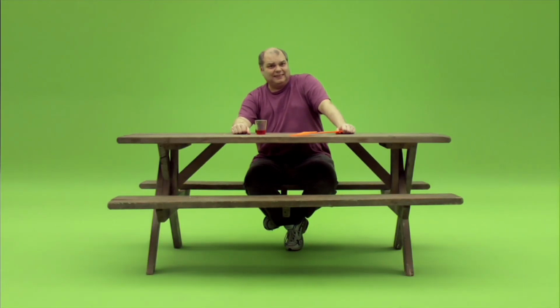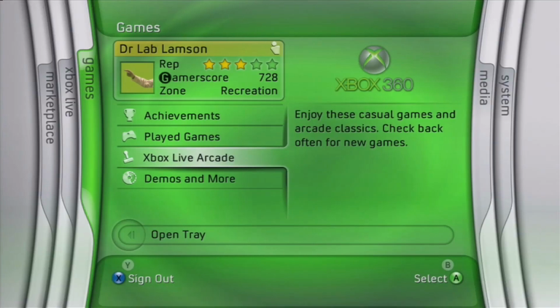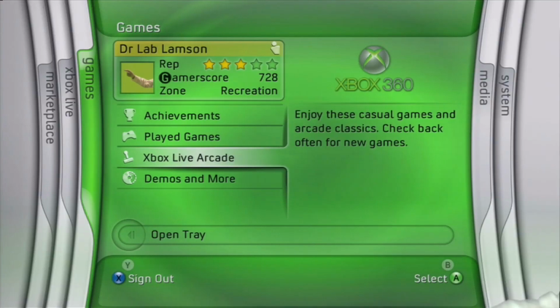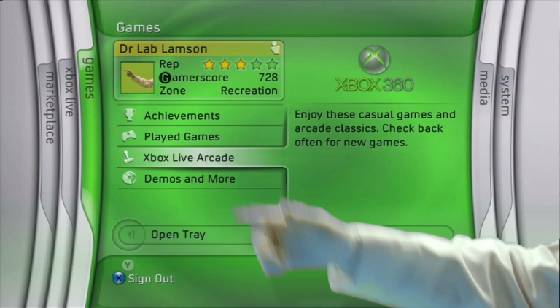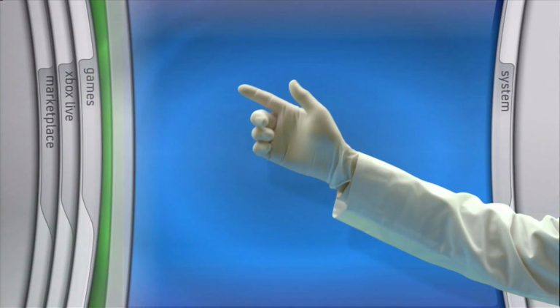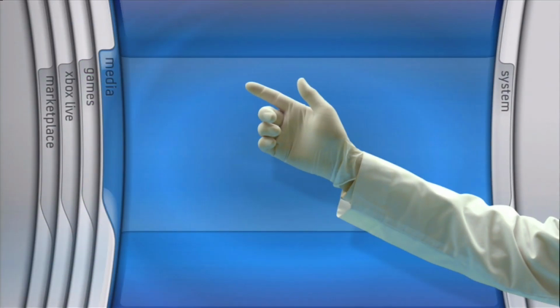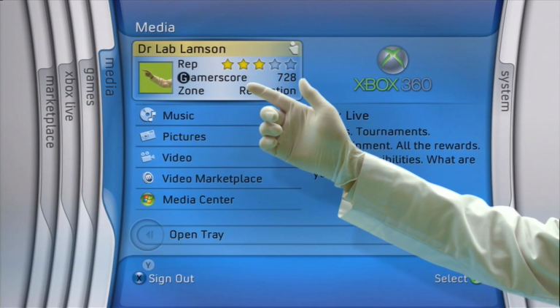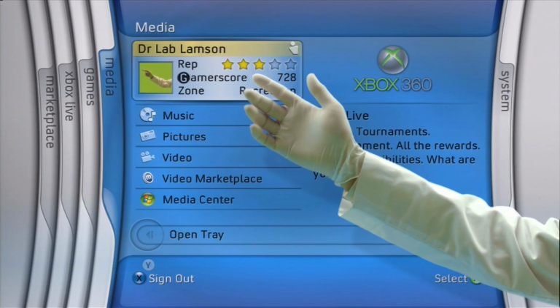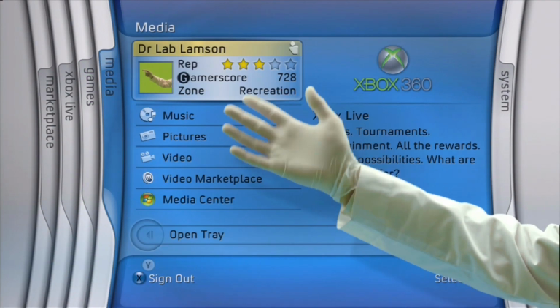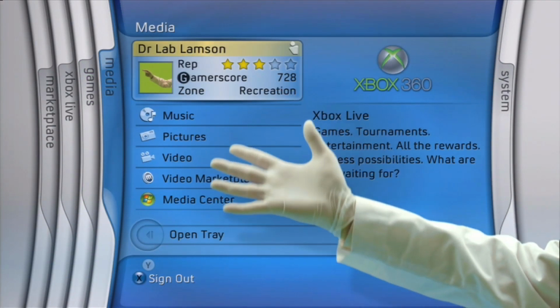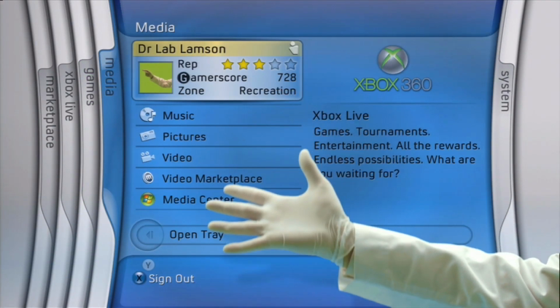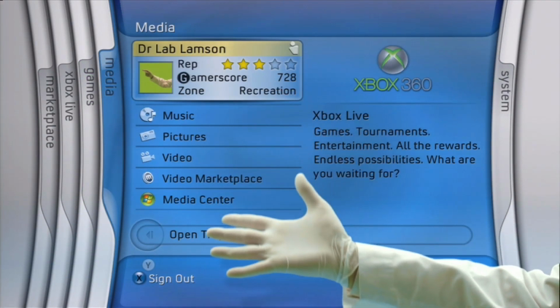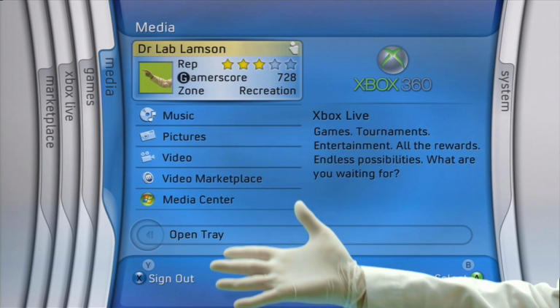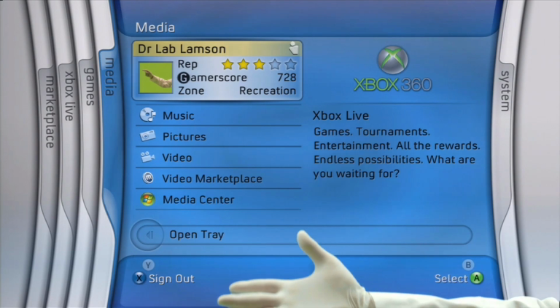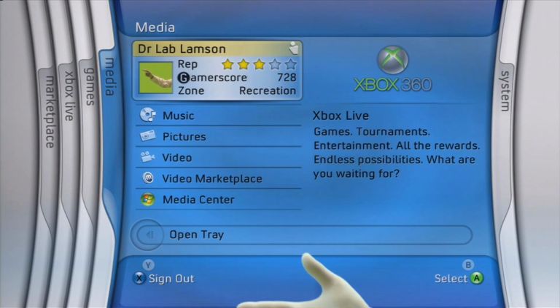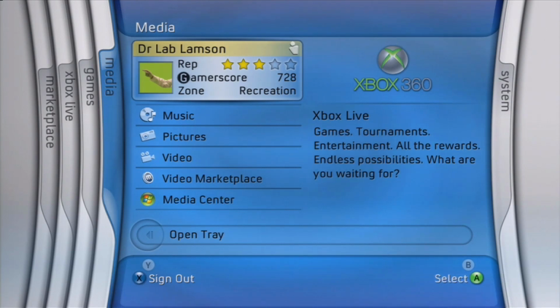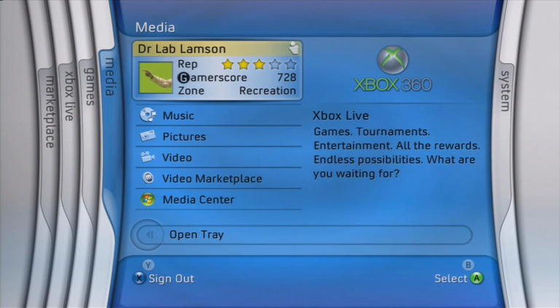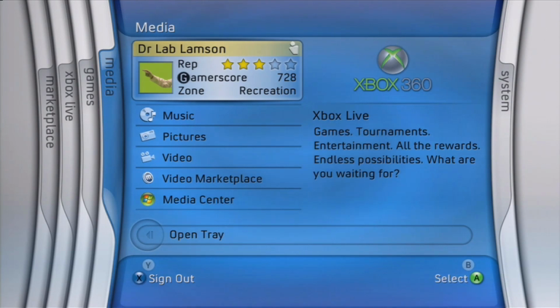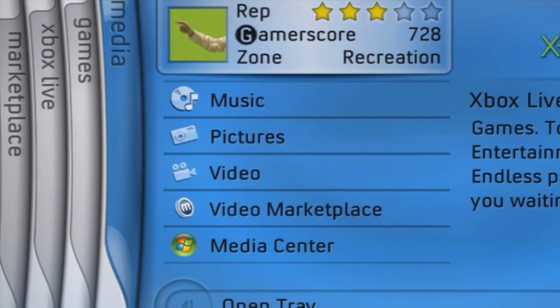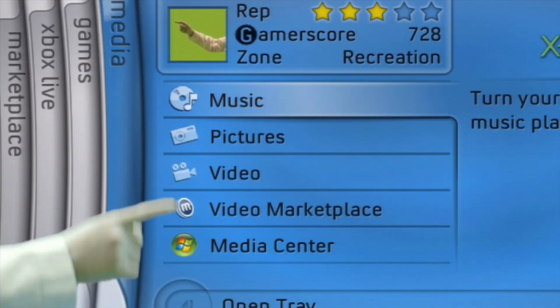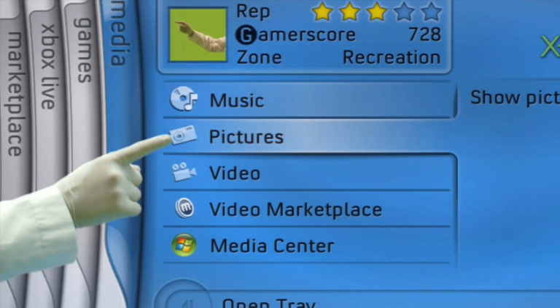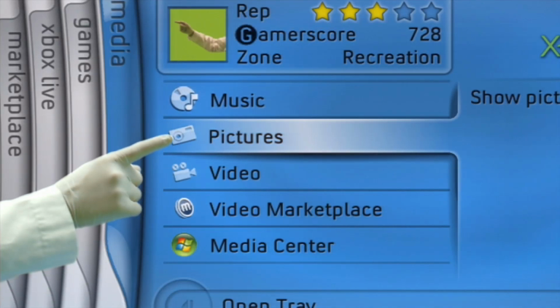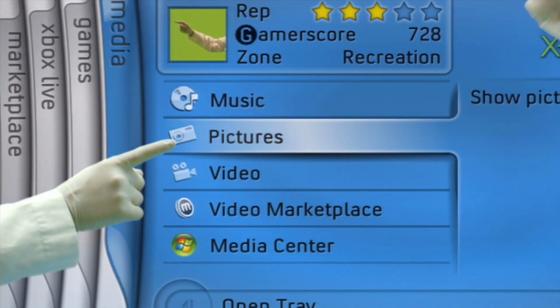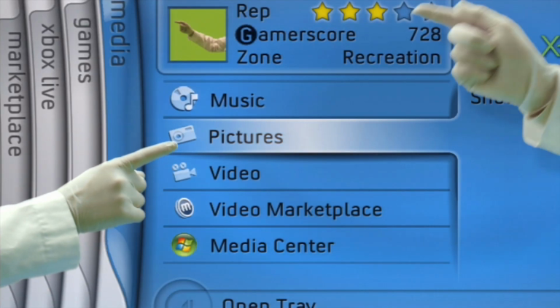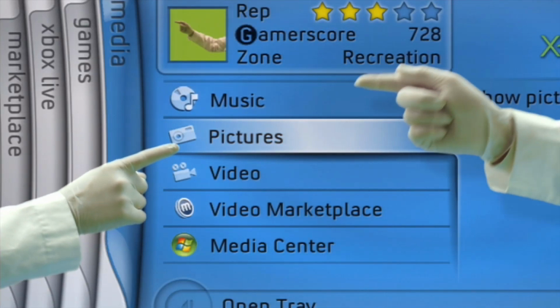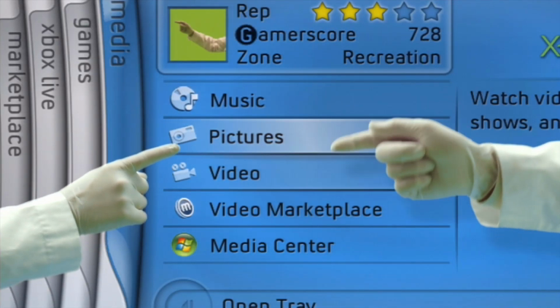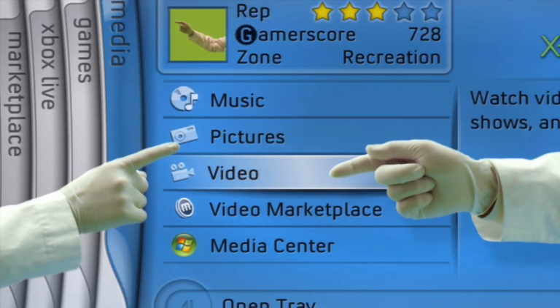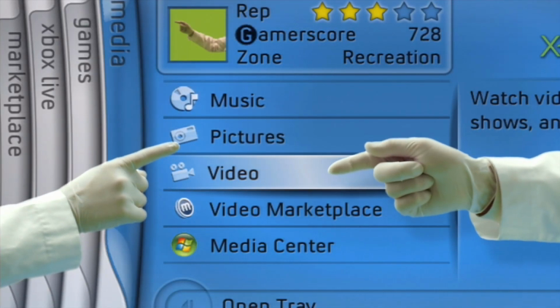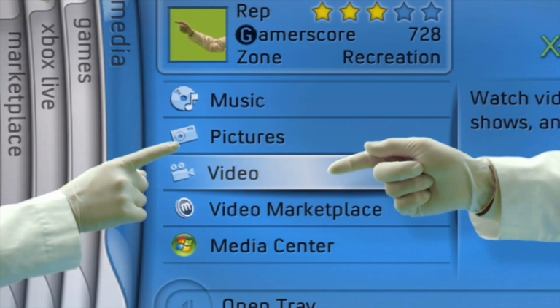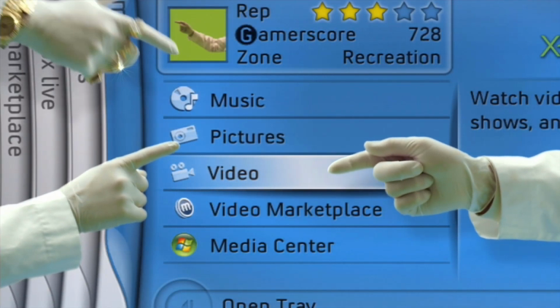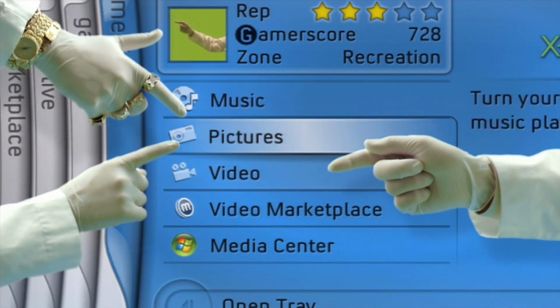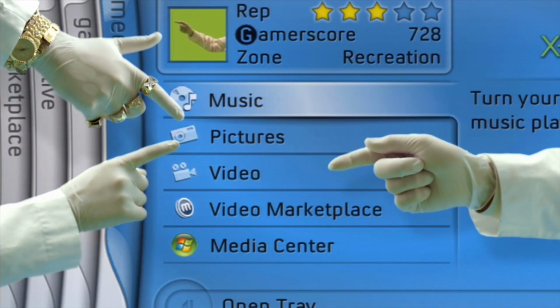Next, let's inspect the Media Blade. Here you can store your pictures, videos and music.